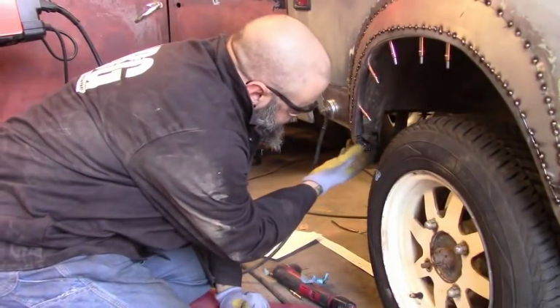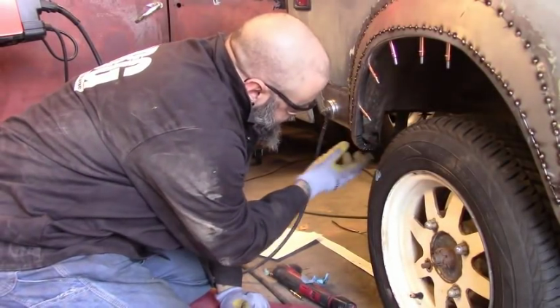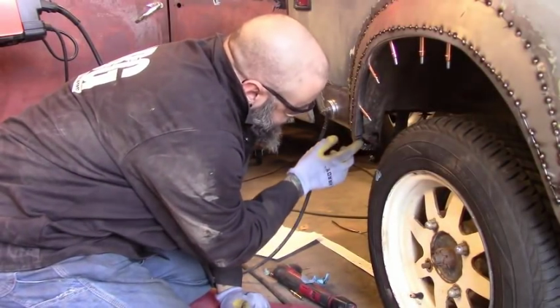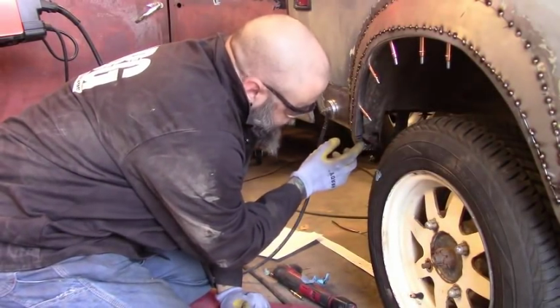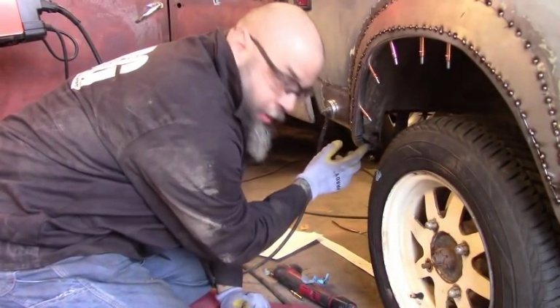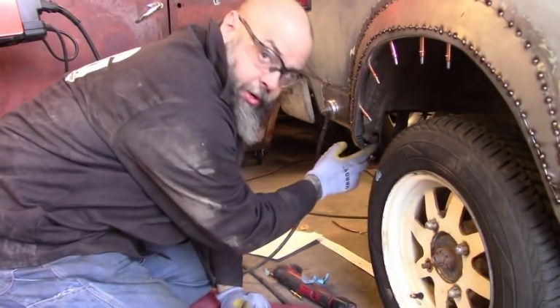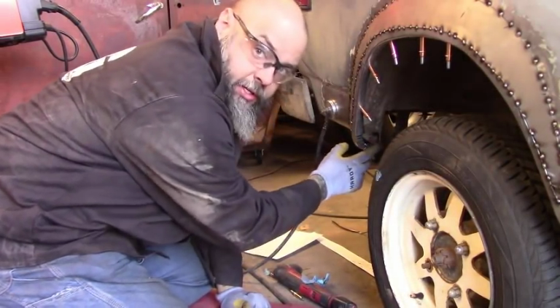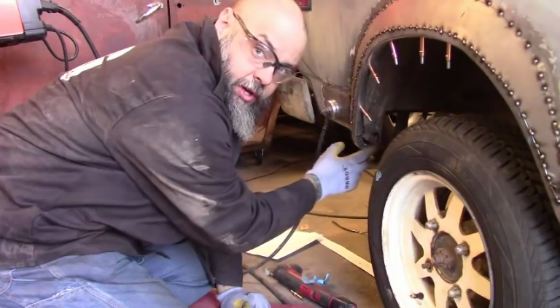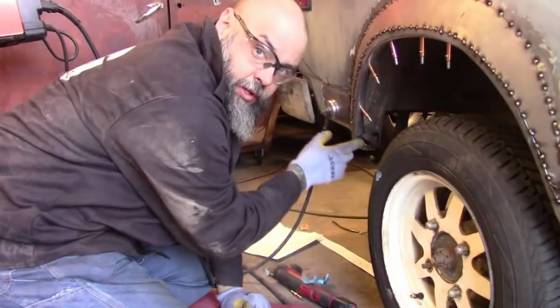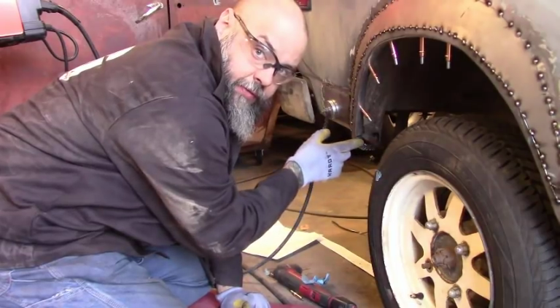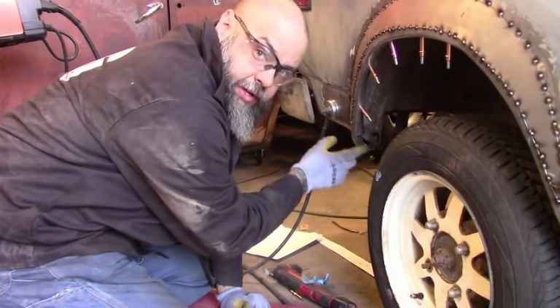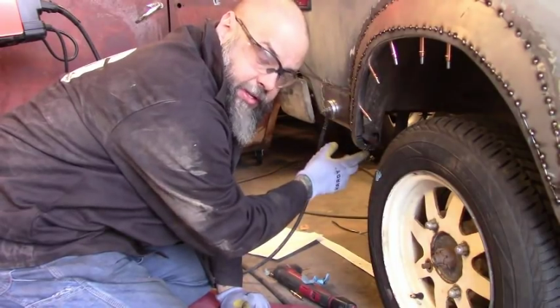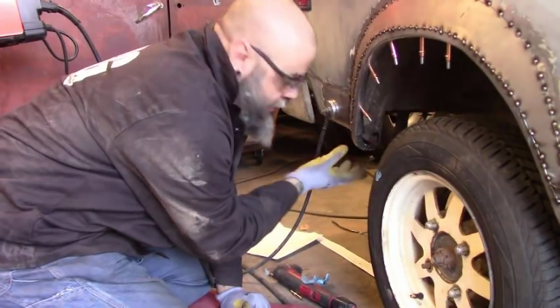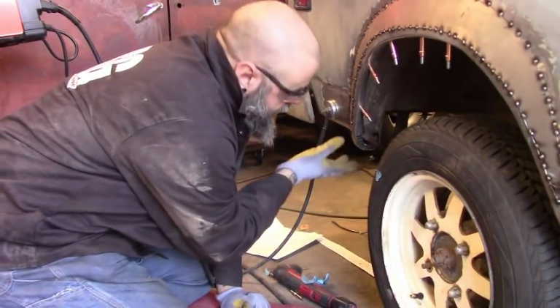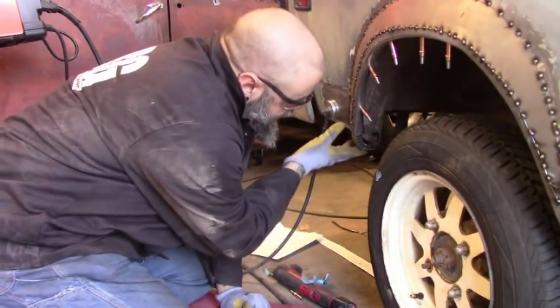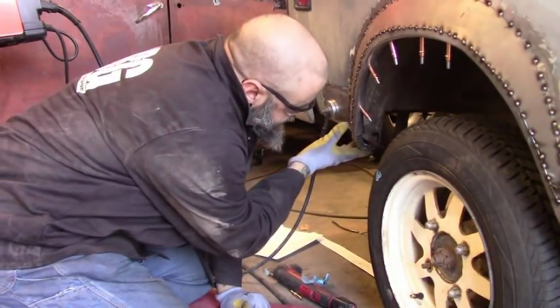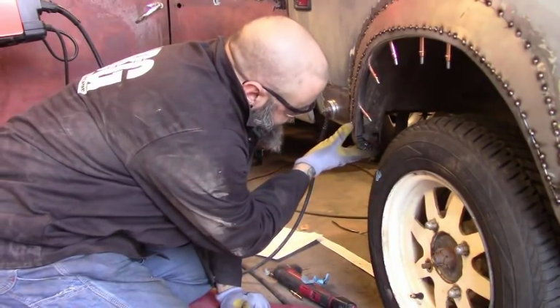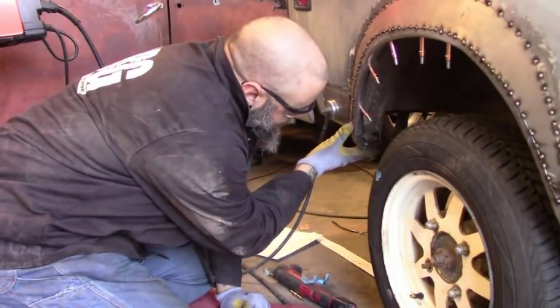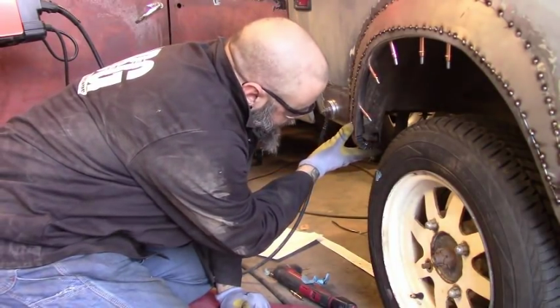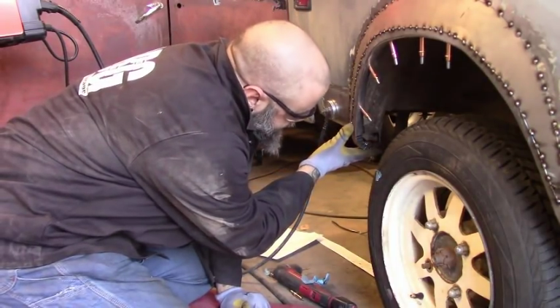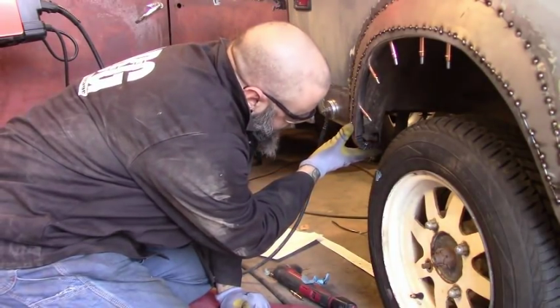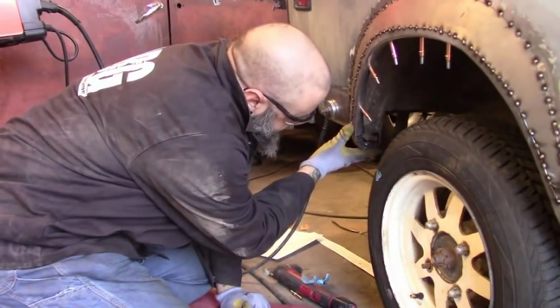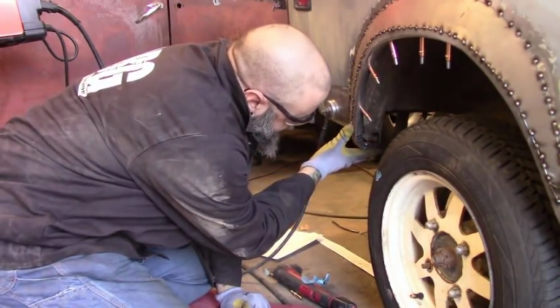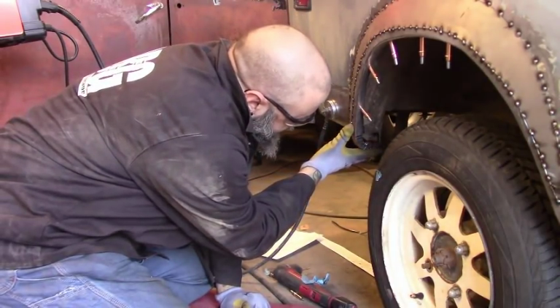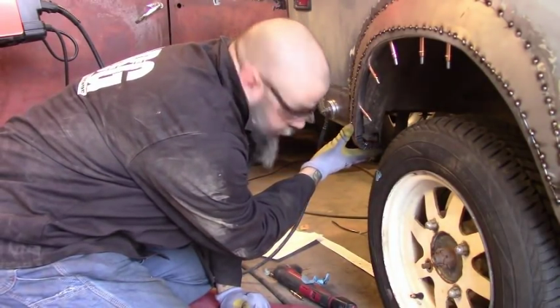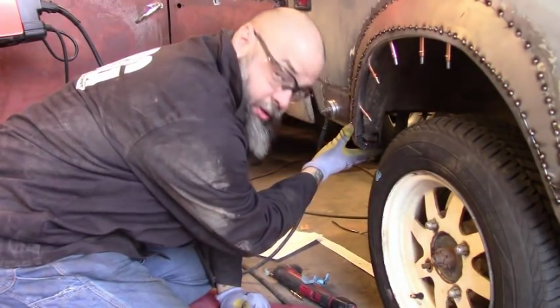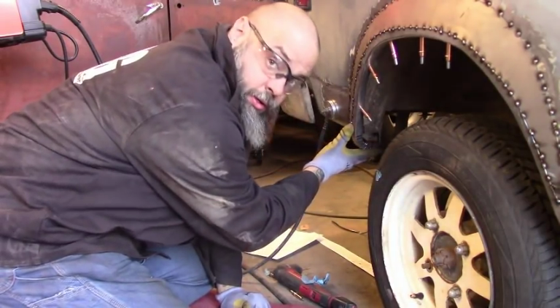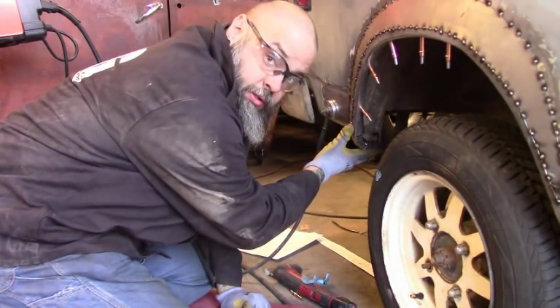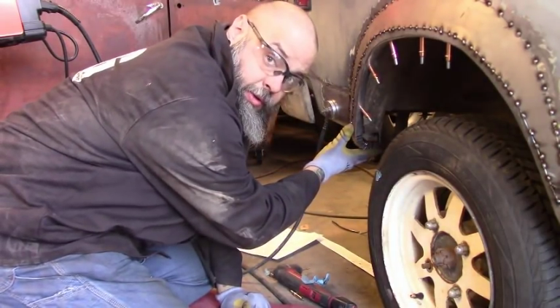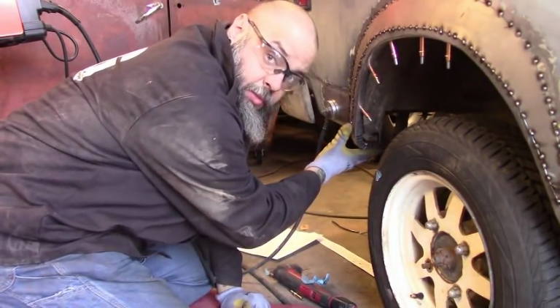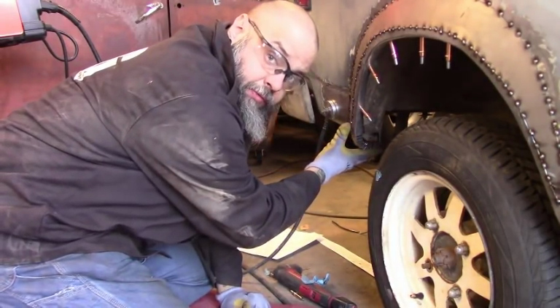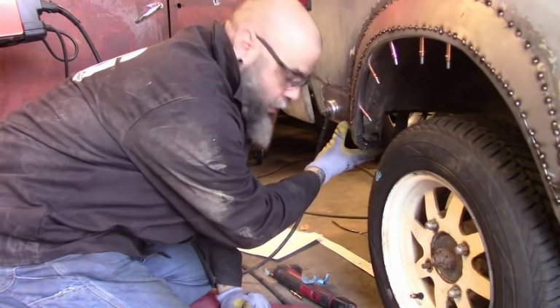As you can see, by putting a ton of relief cuts in it I was able to curve this where I need it, so we can move forward.